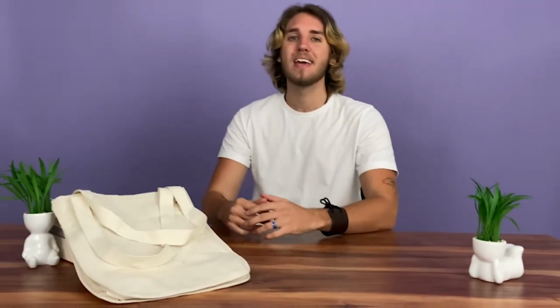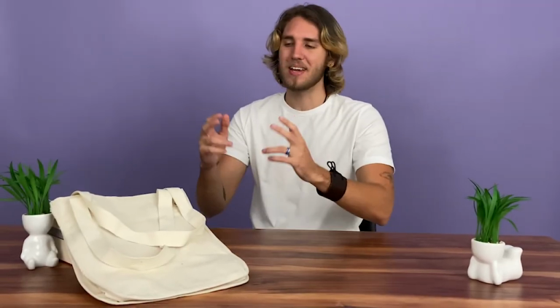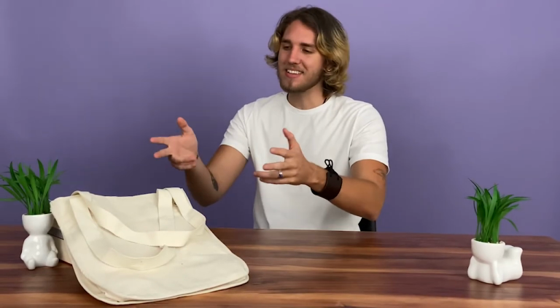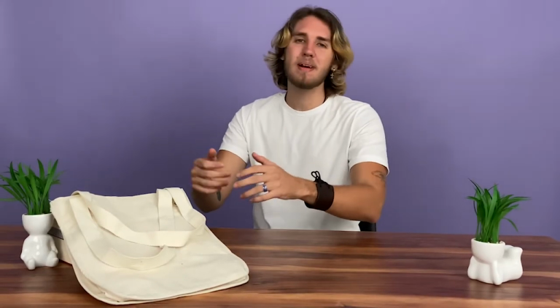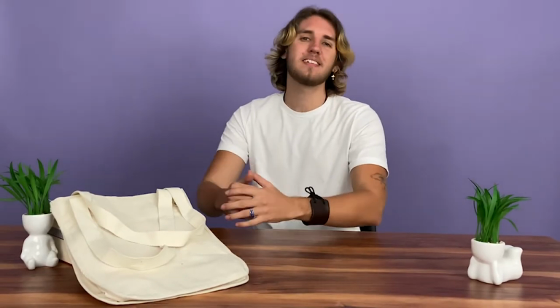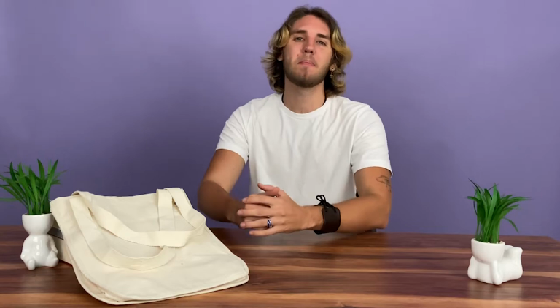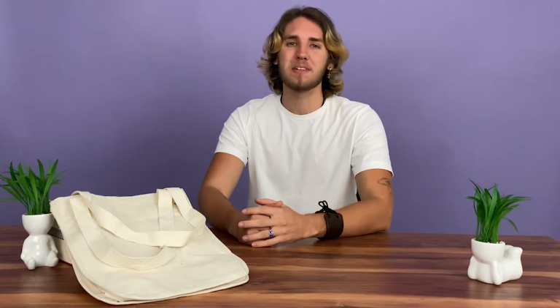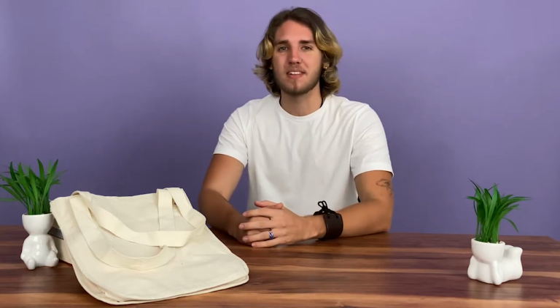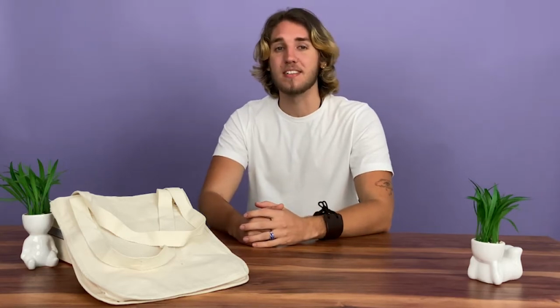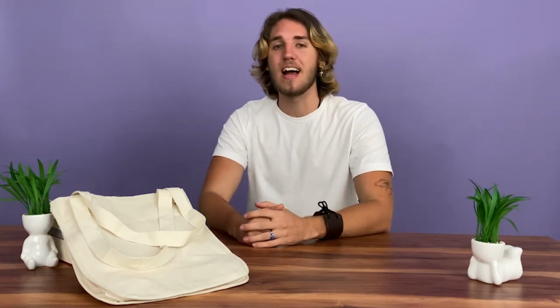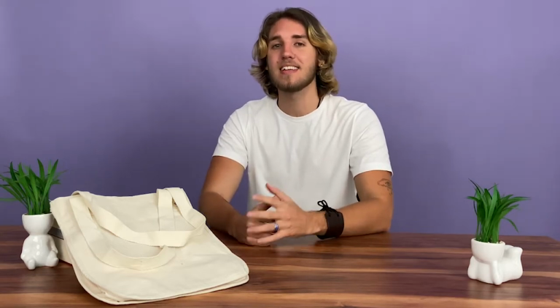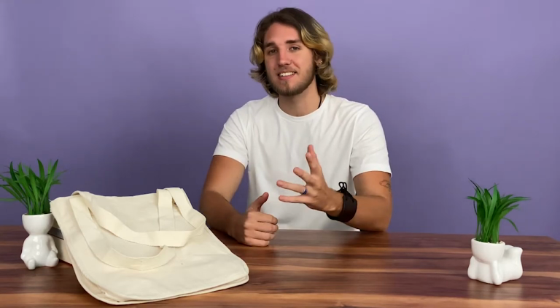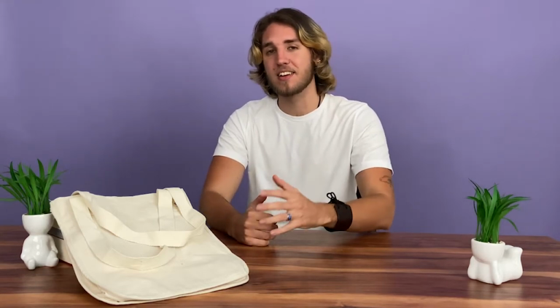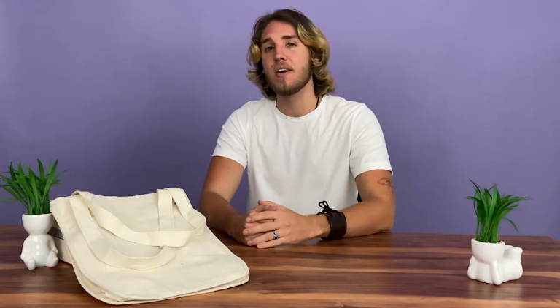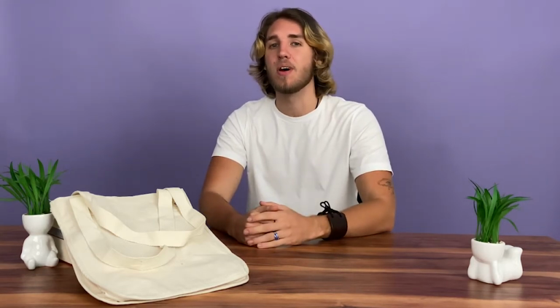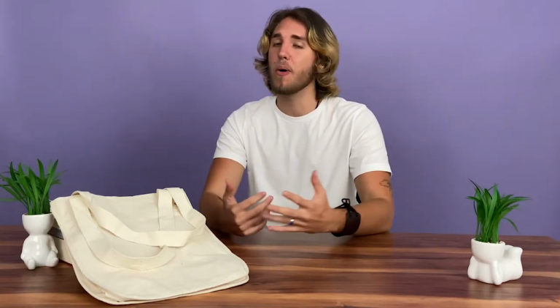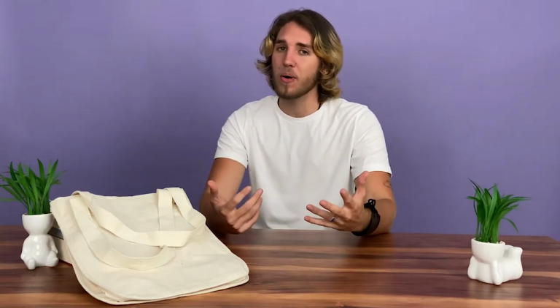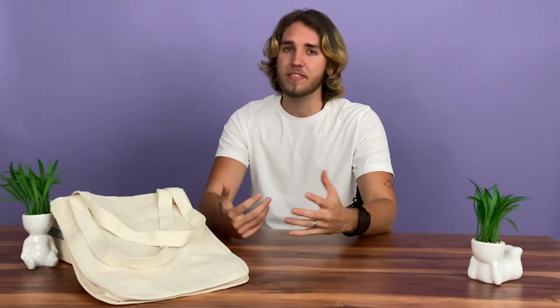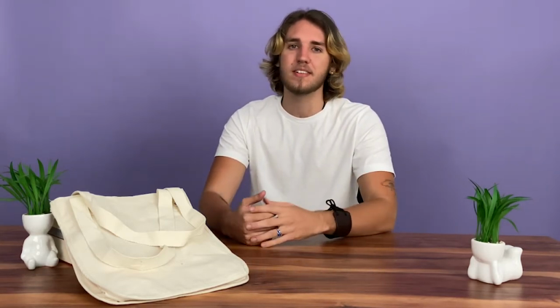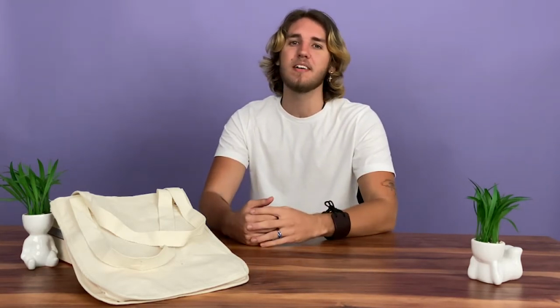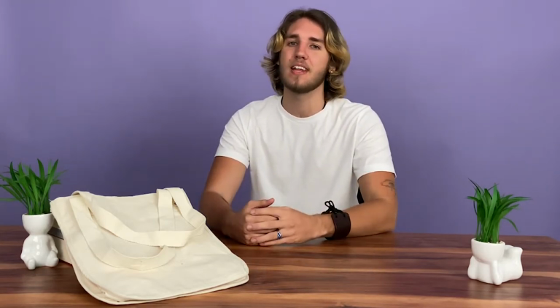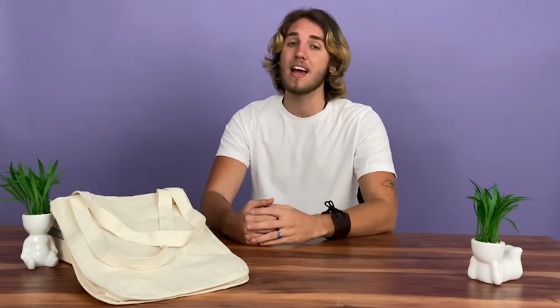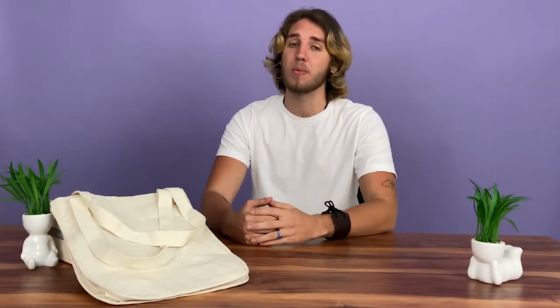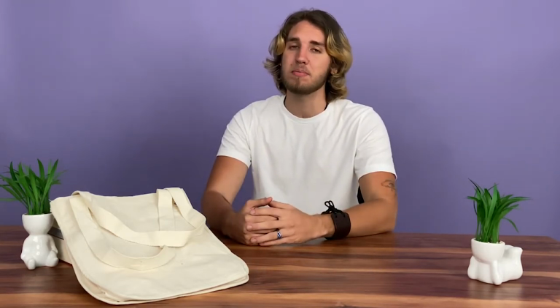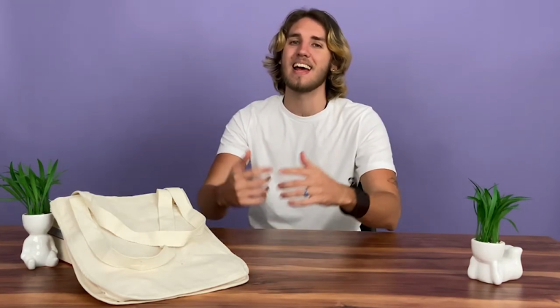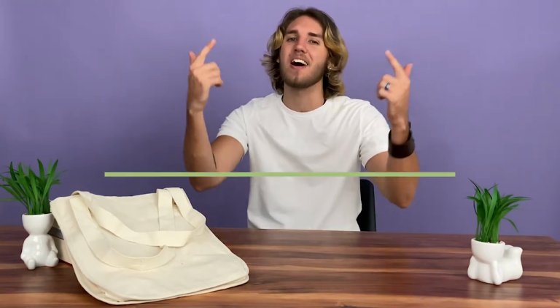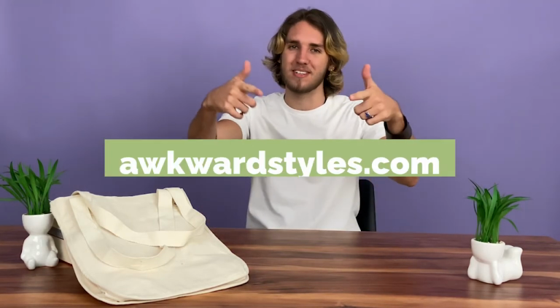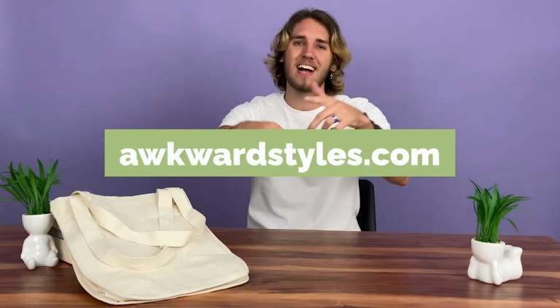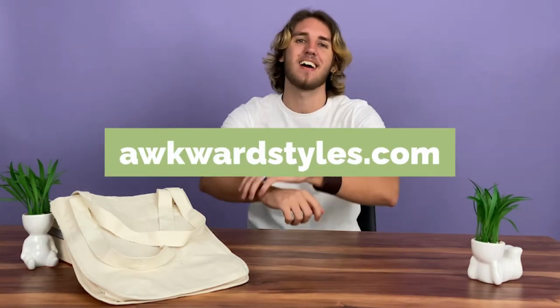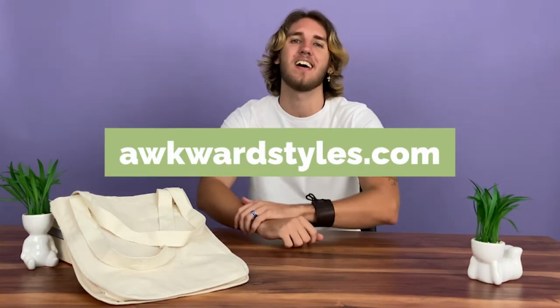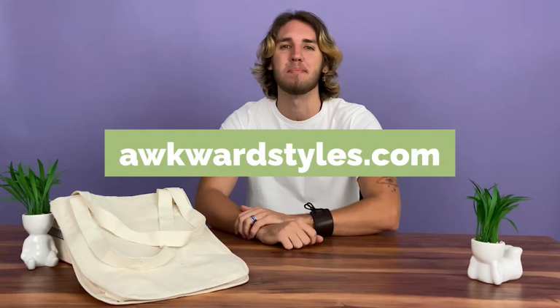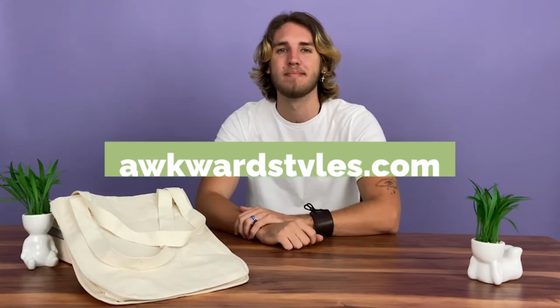You can customize these tote bags with your designs and sell your own, or order for yourself today on our website at AwkwardStyles.com.